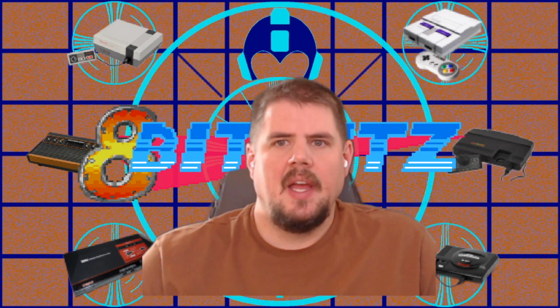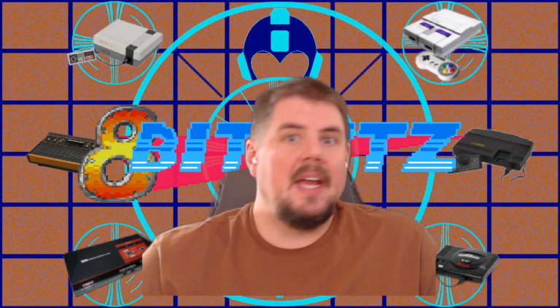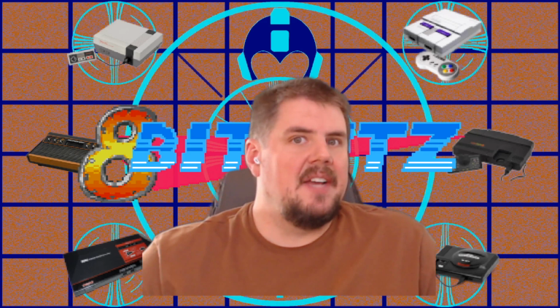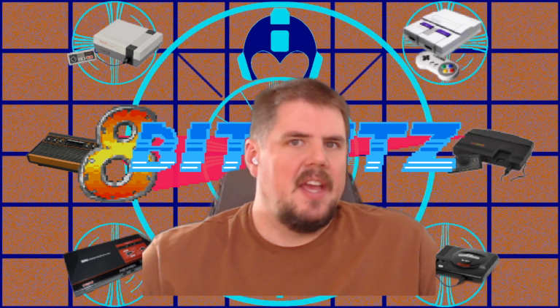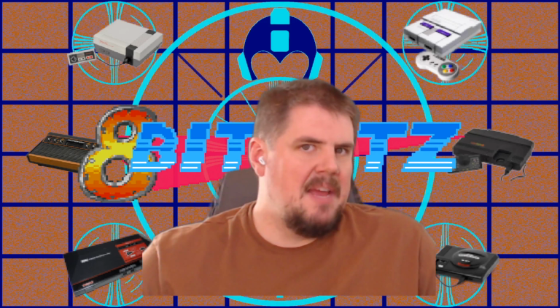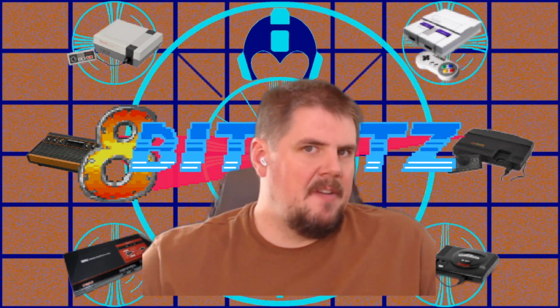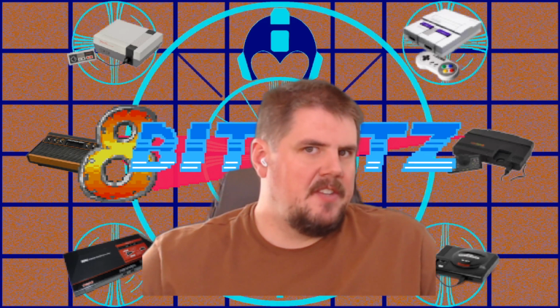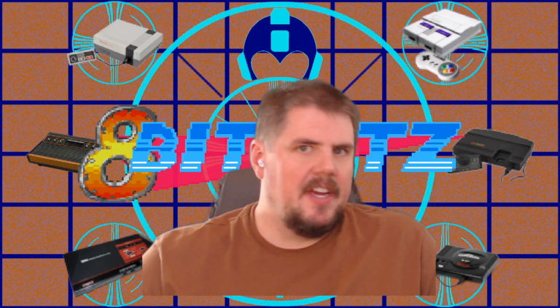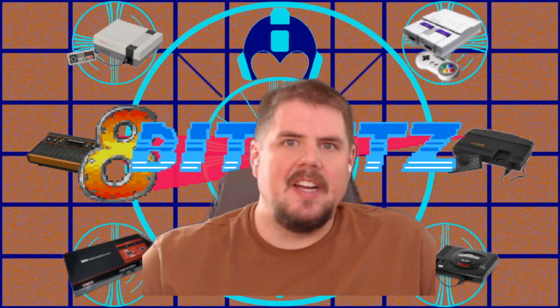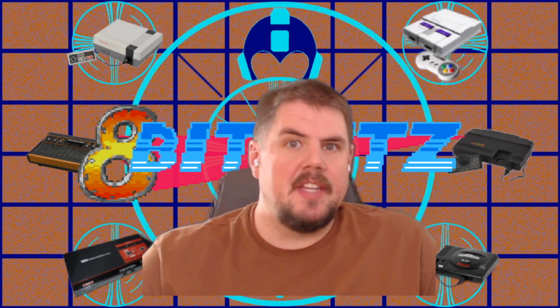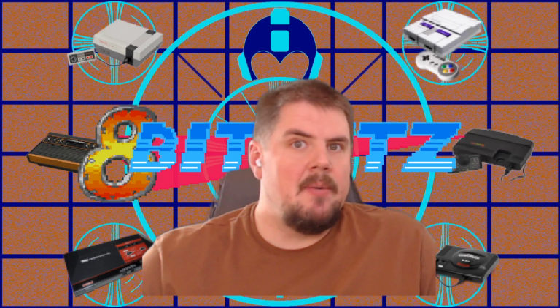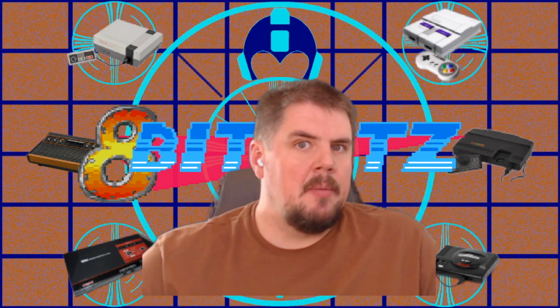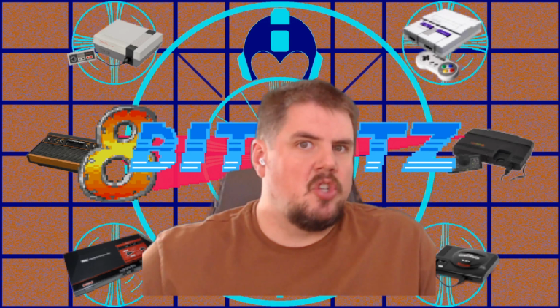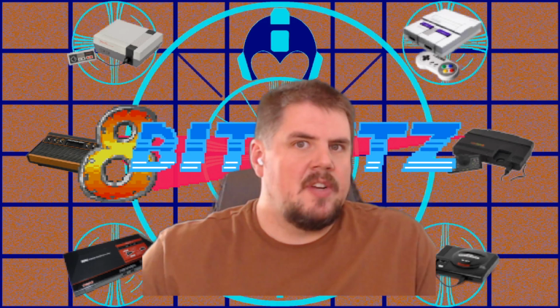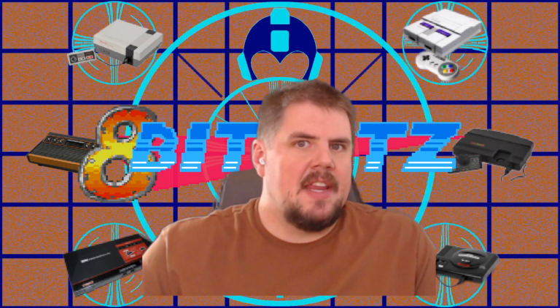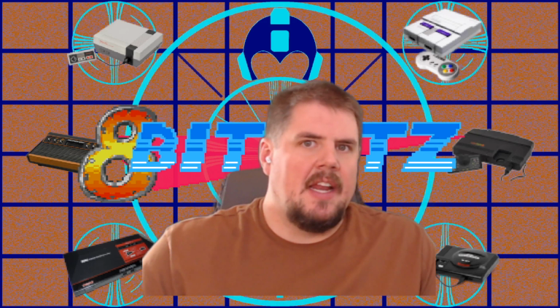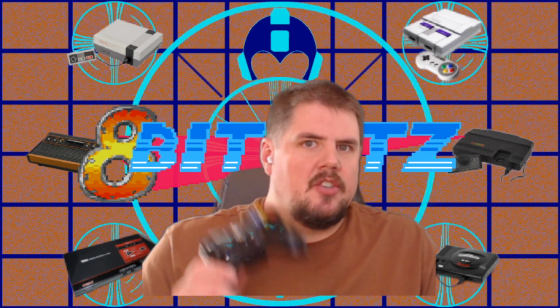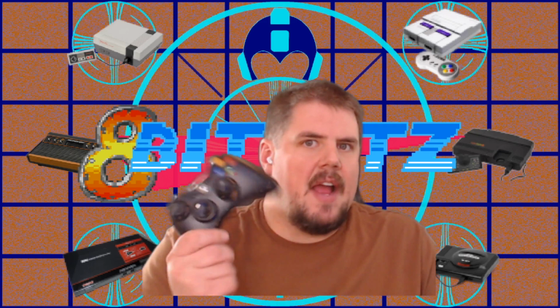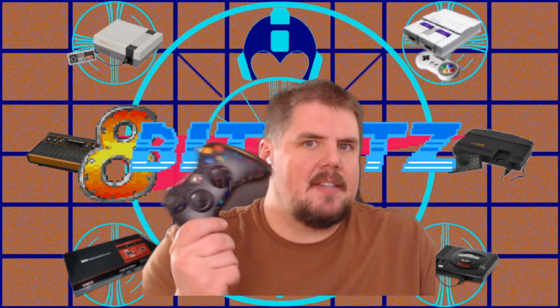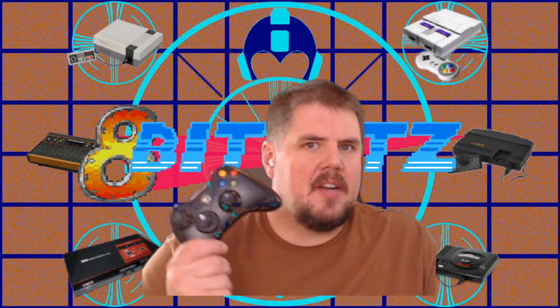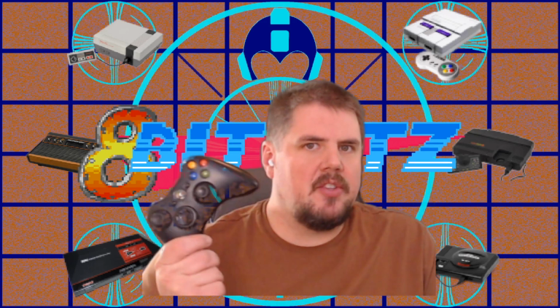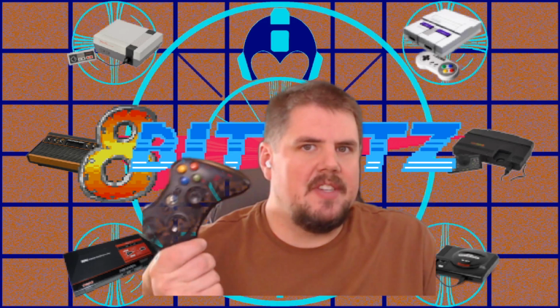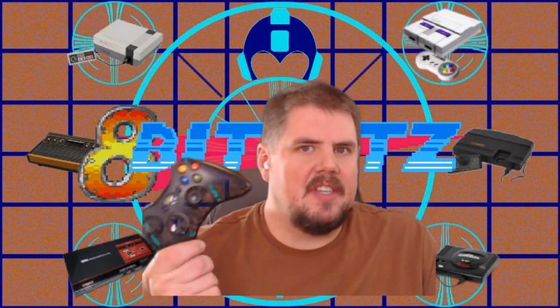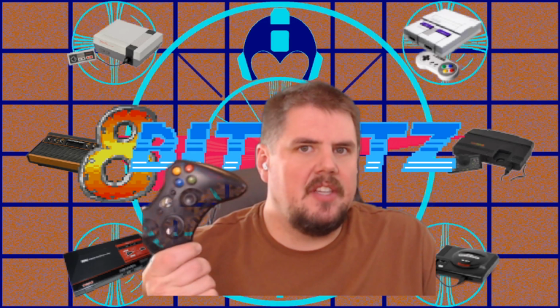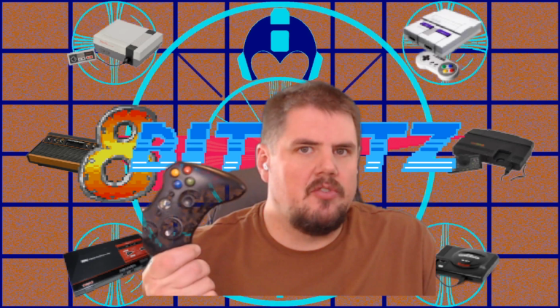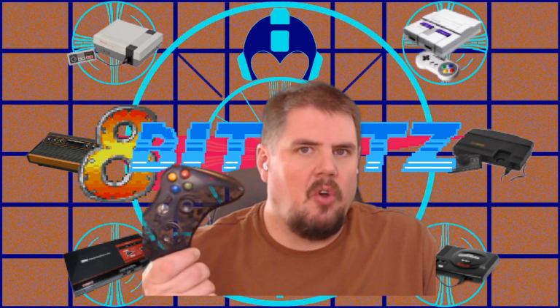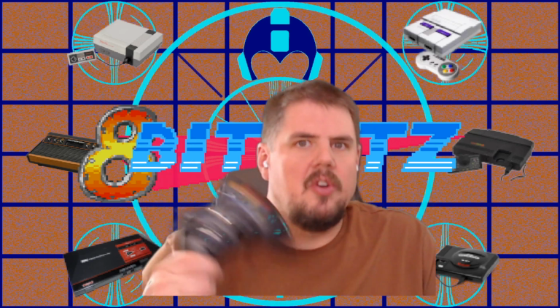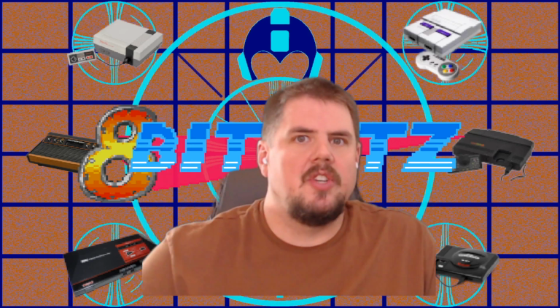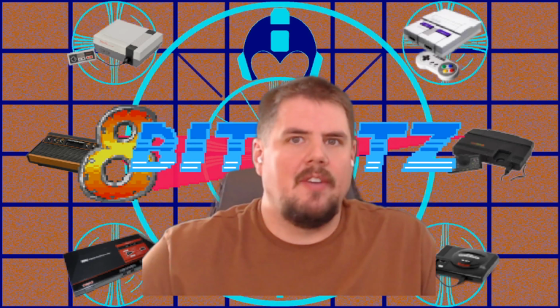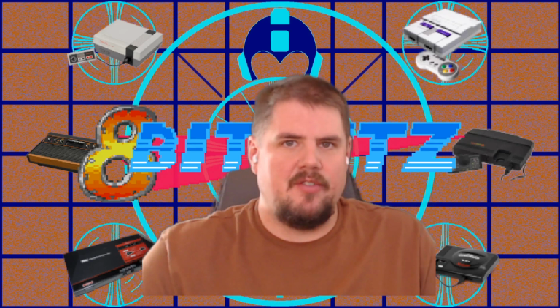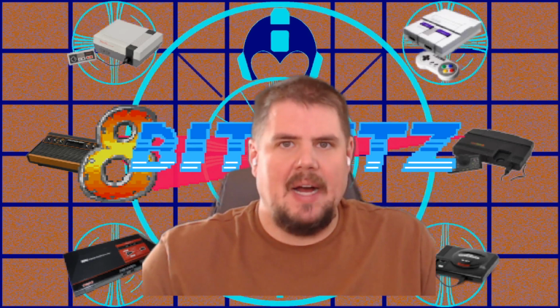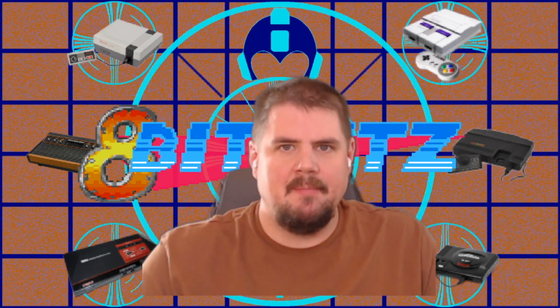Hey guys, 8PitPit here, and today we're going to be showing you how to connect your Xbox 360 controller to your RetroPie.